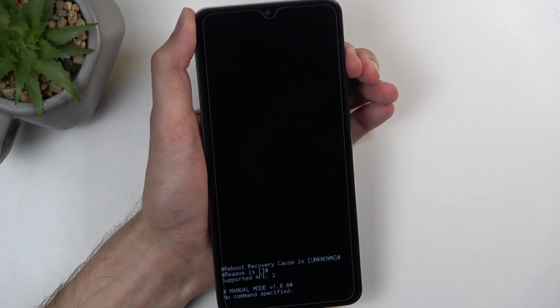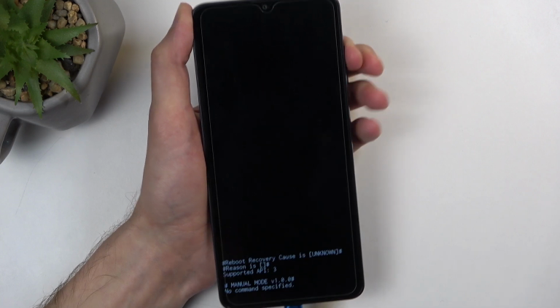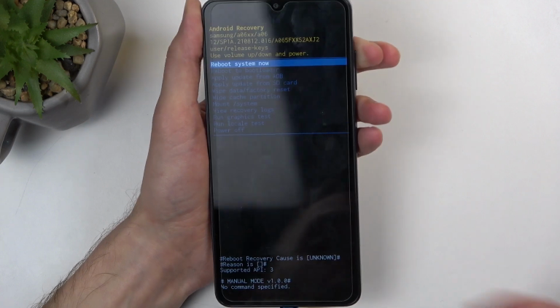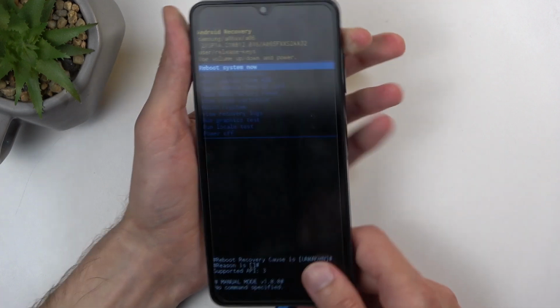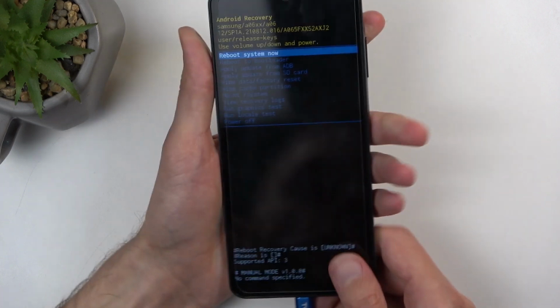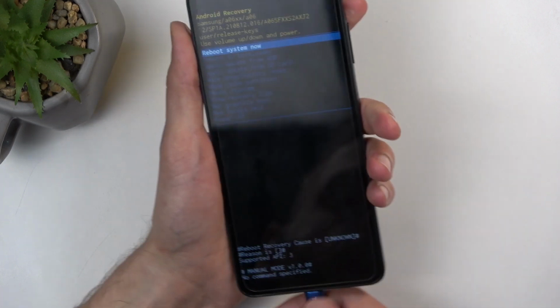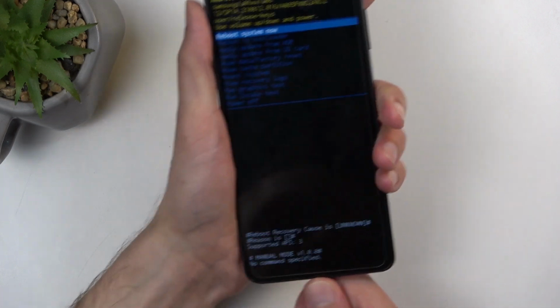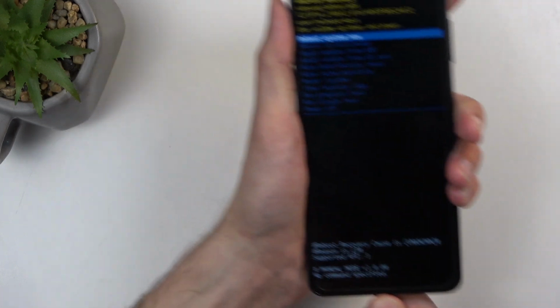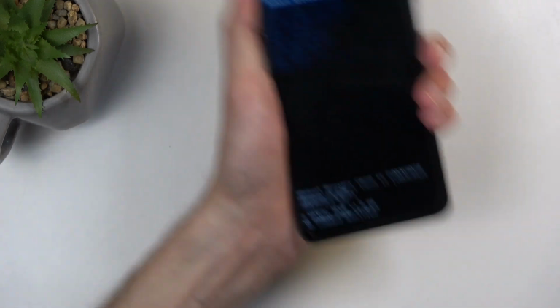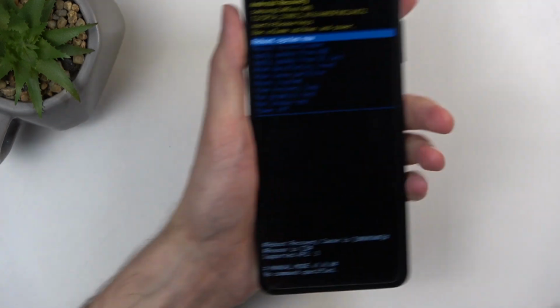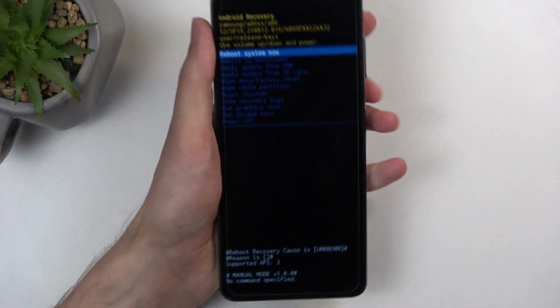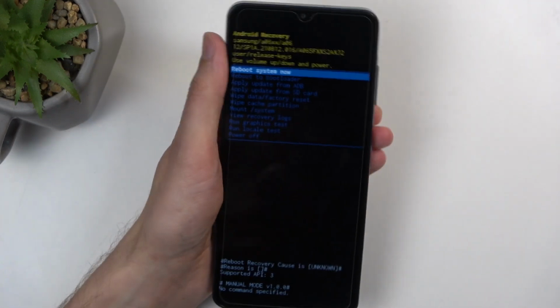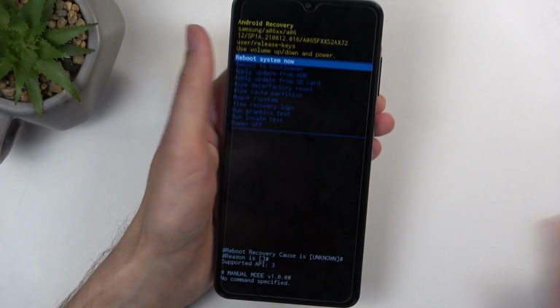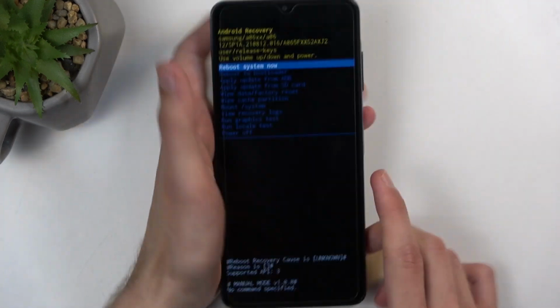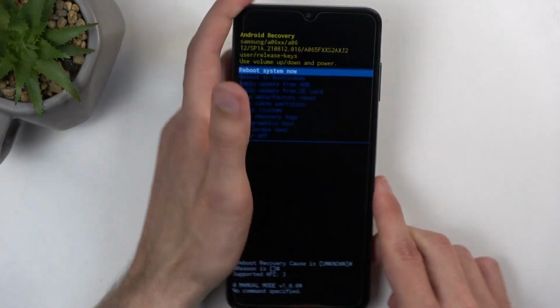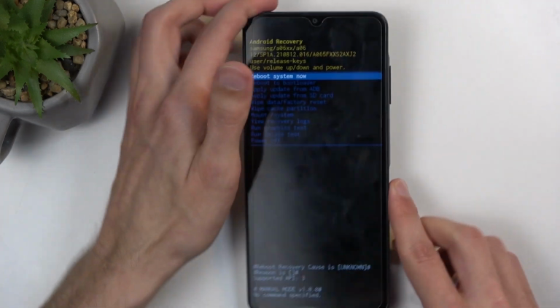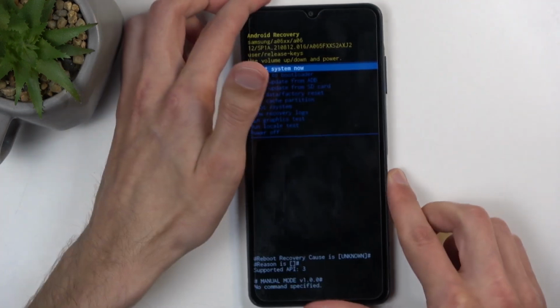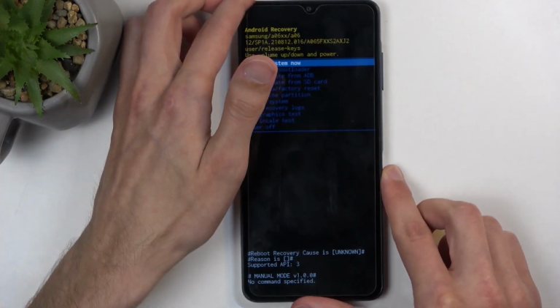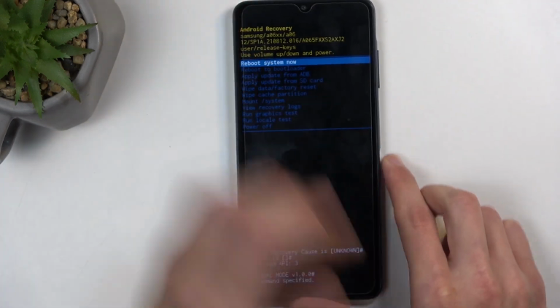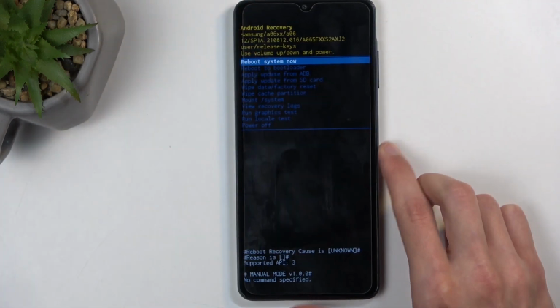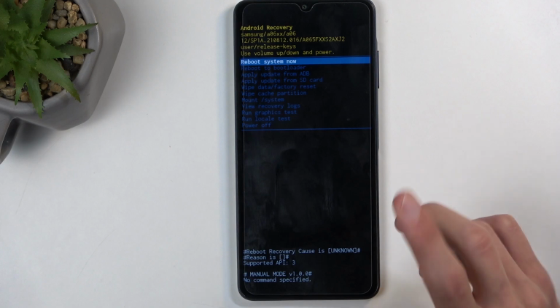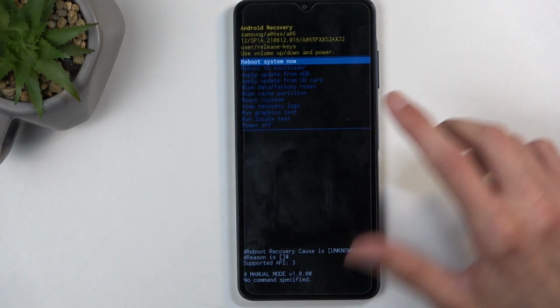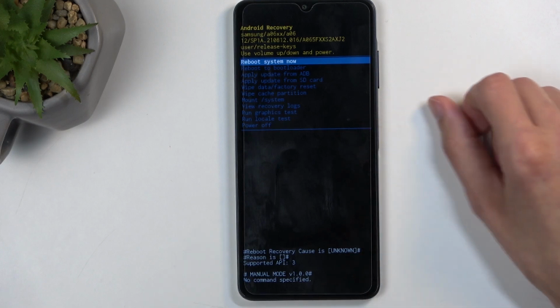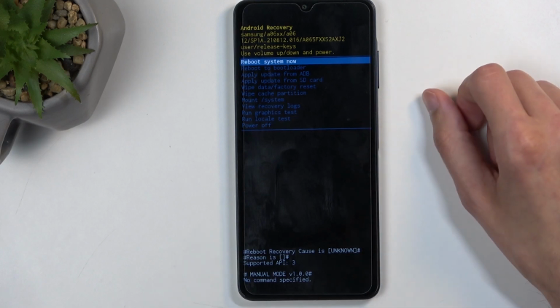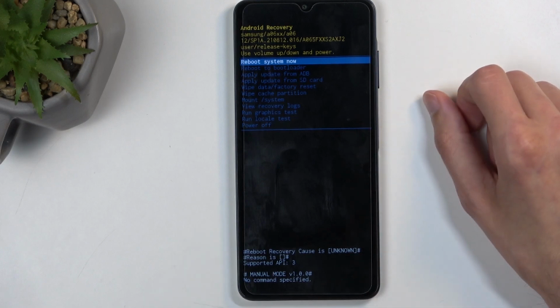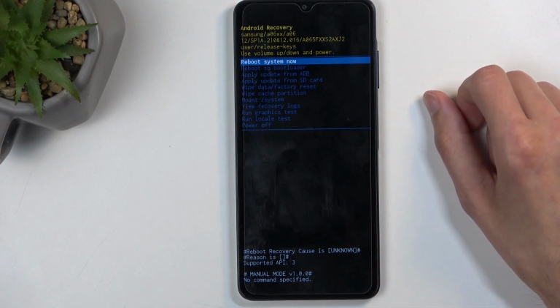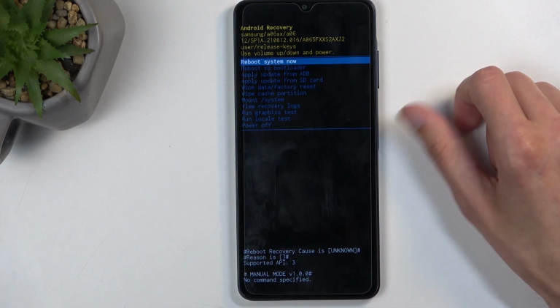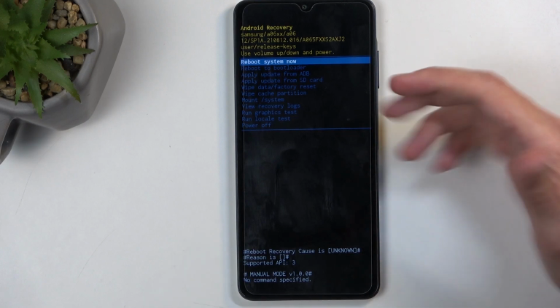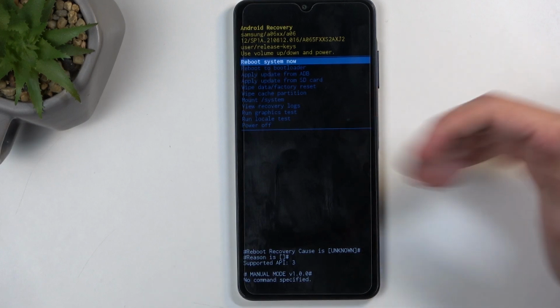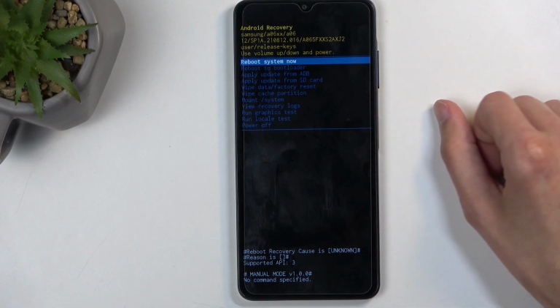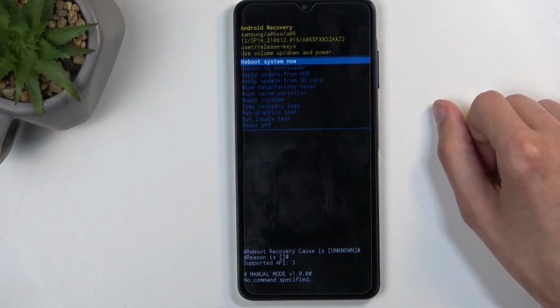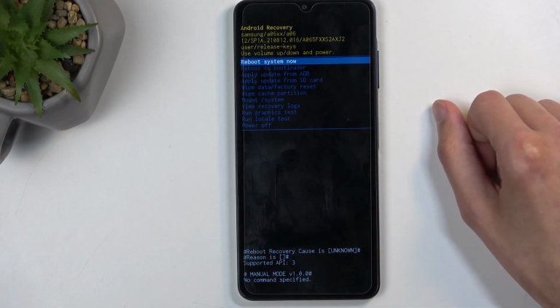And it worked. You can also unplug the cable at this point — it was only needed to boot us into recovery mode.